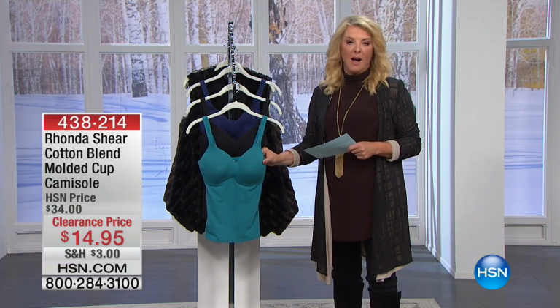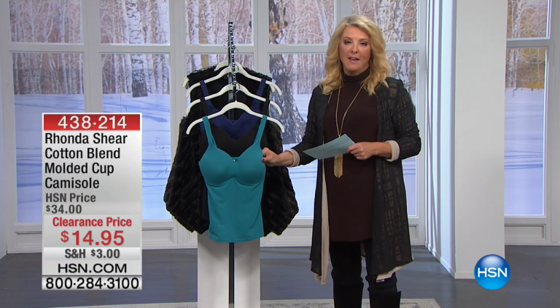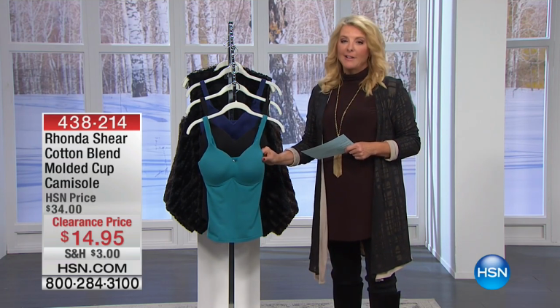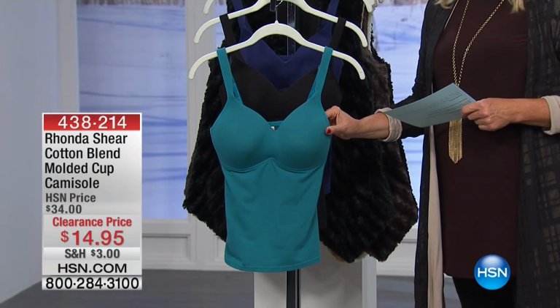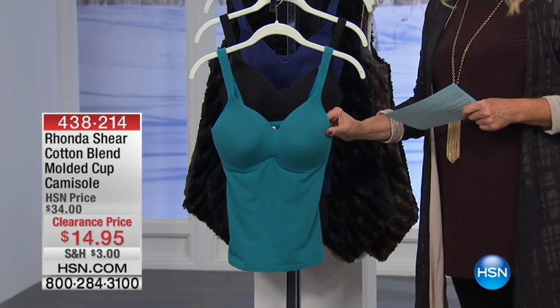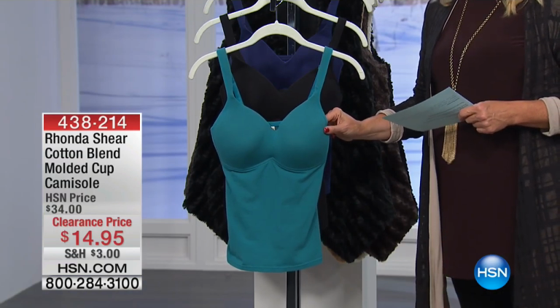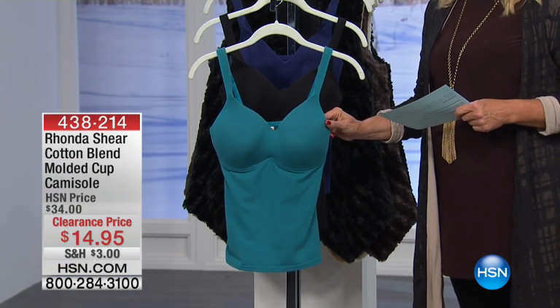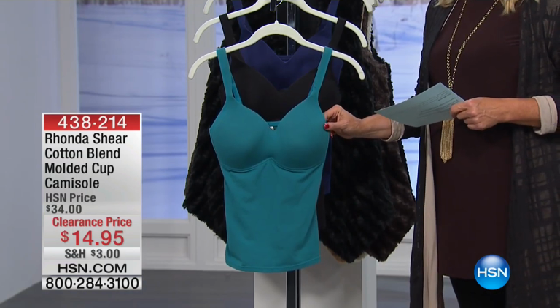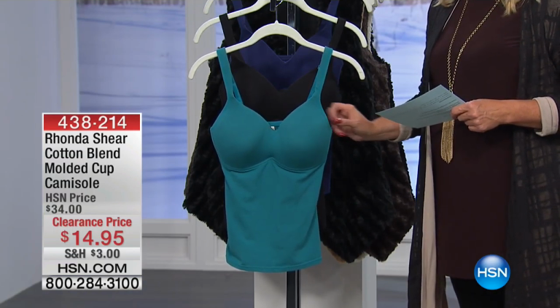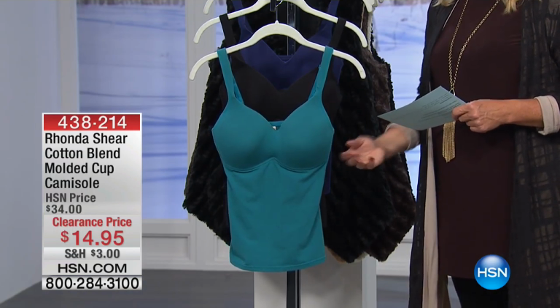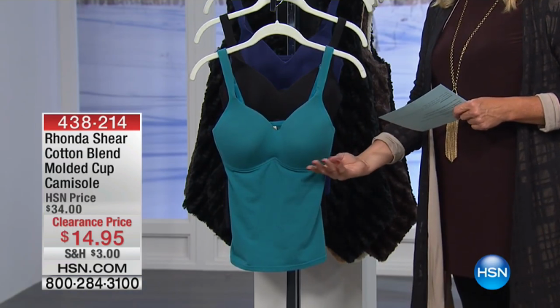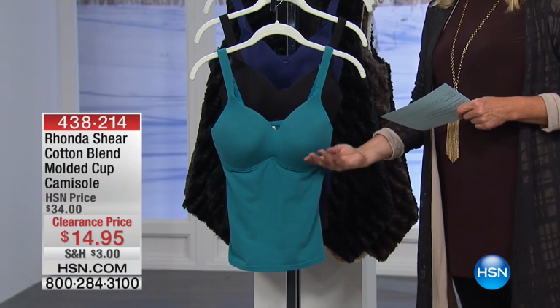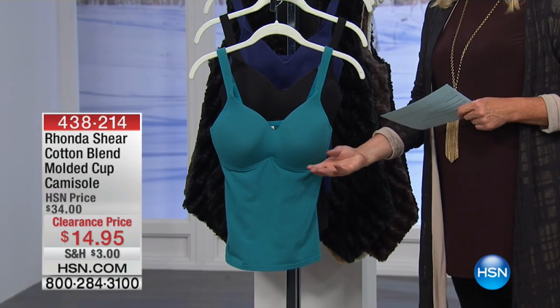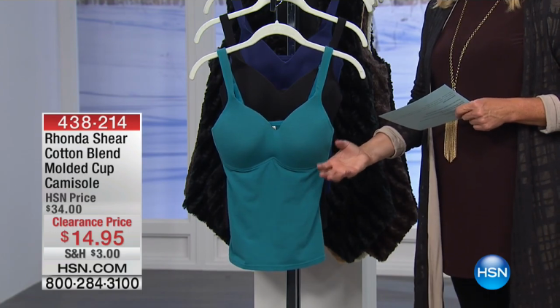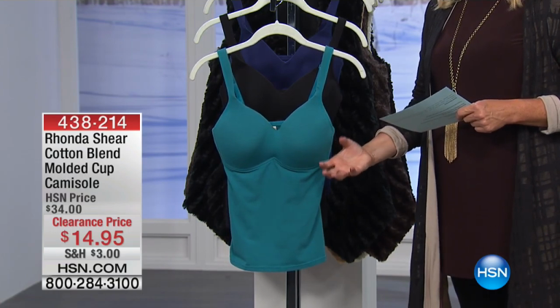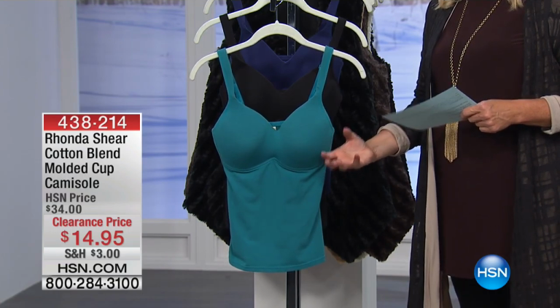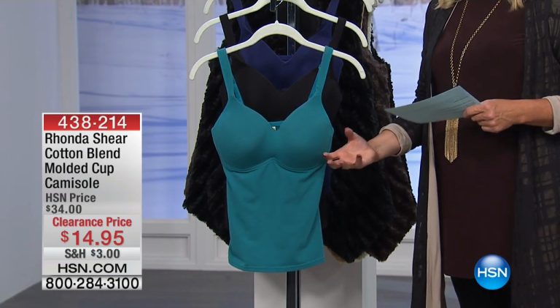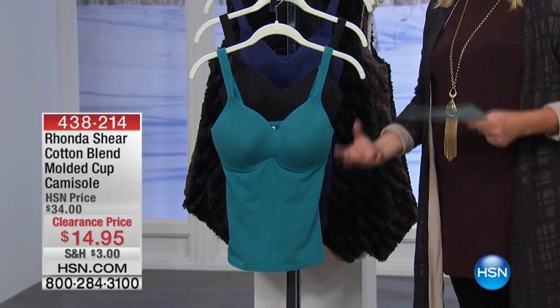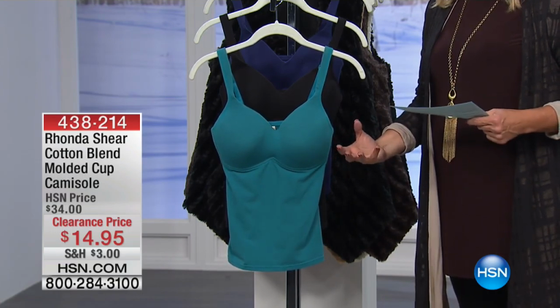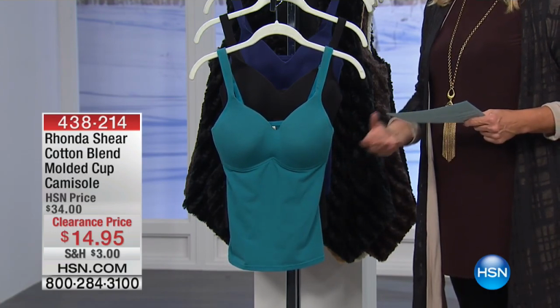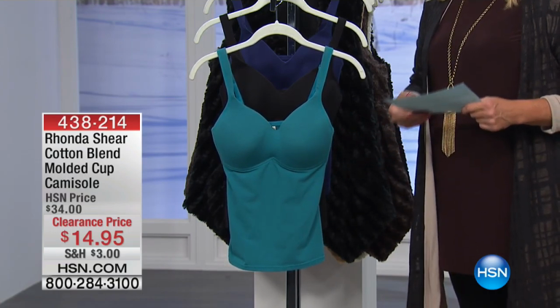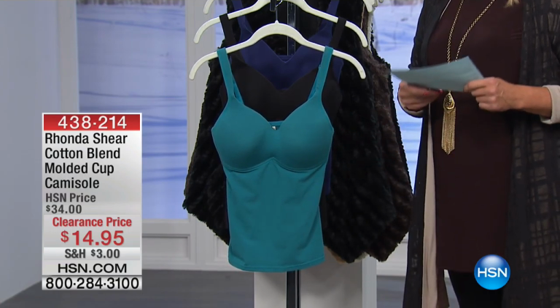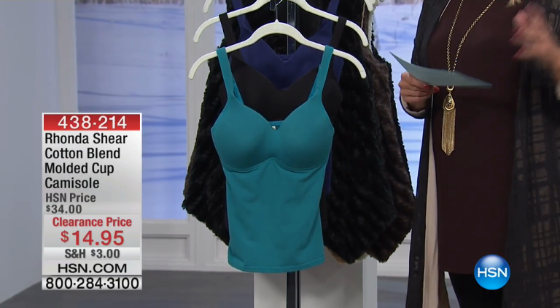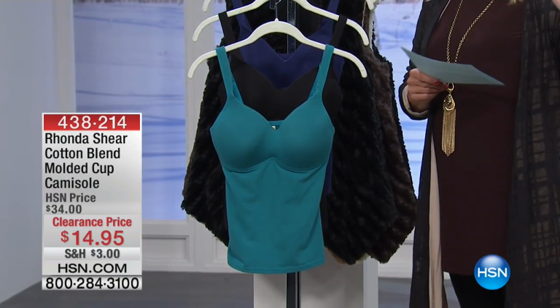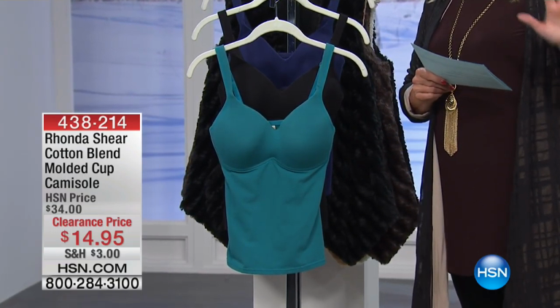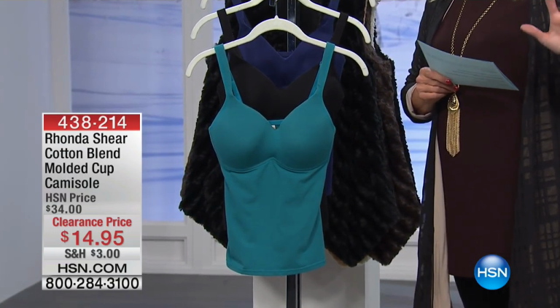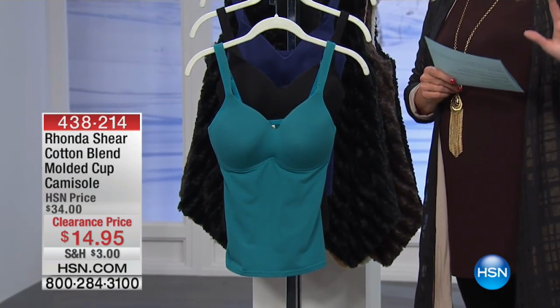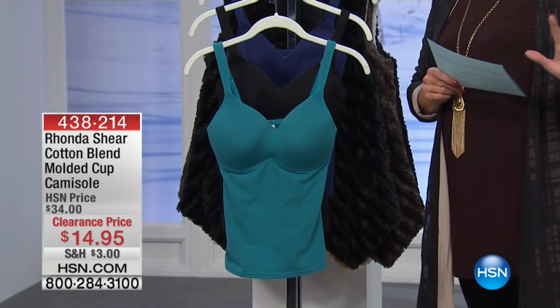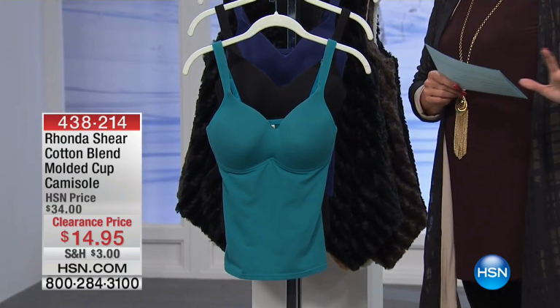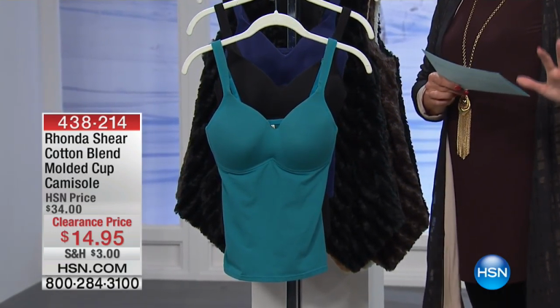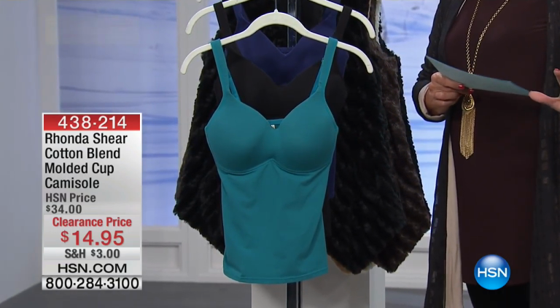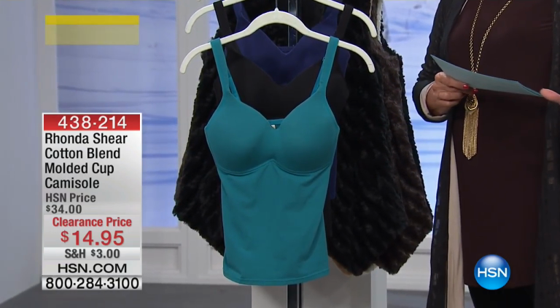Why? Because you don't have to wear a bra. And yet you get this really great lift. Let's break this one down for sure.